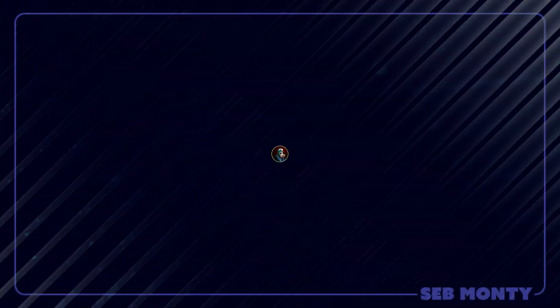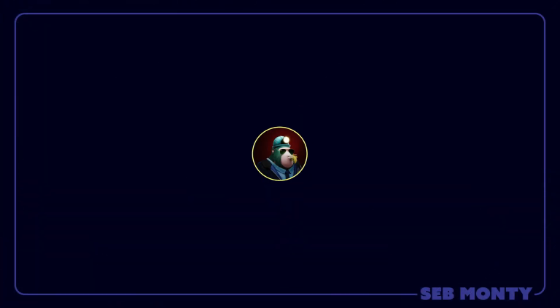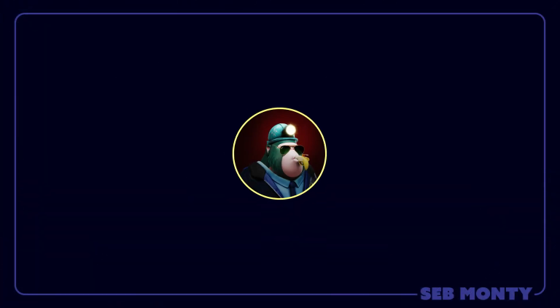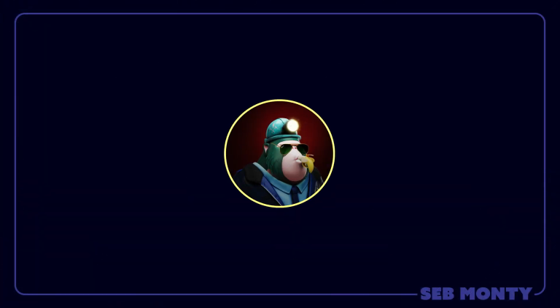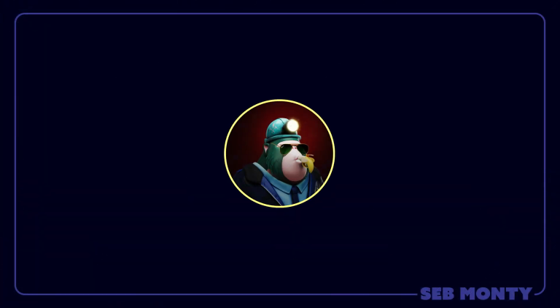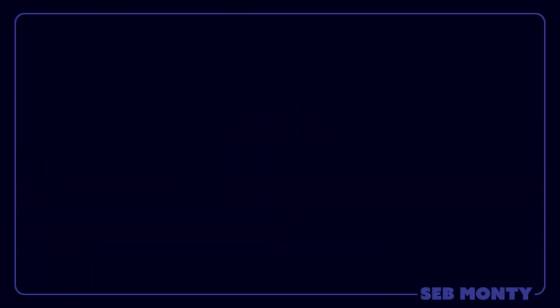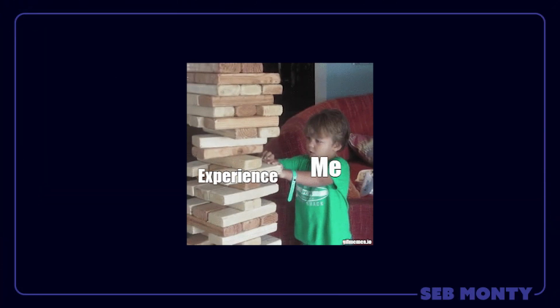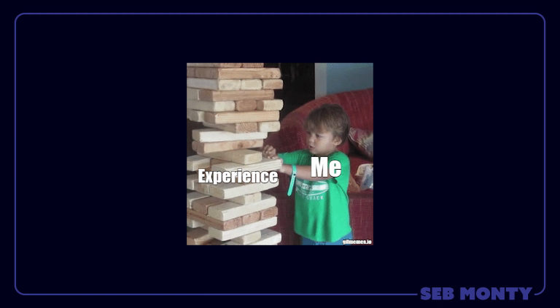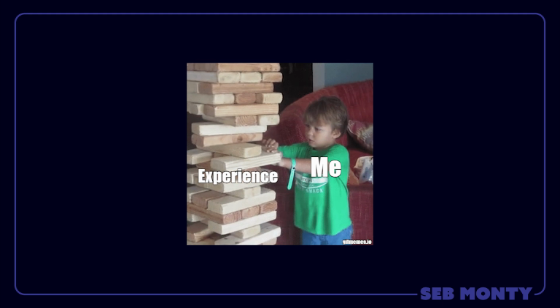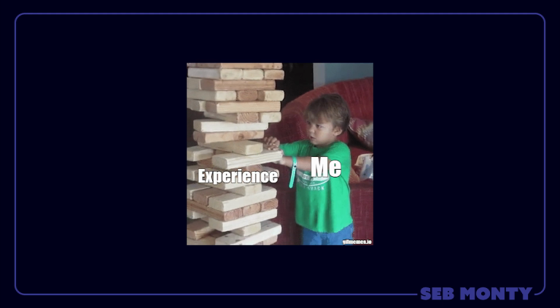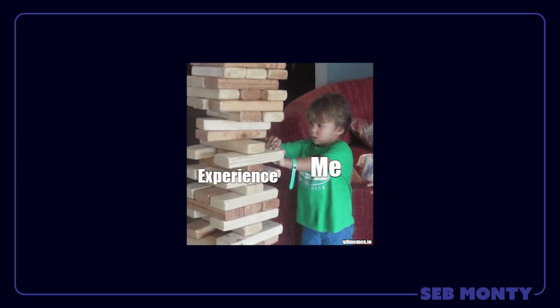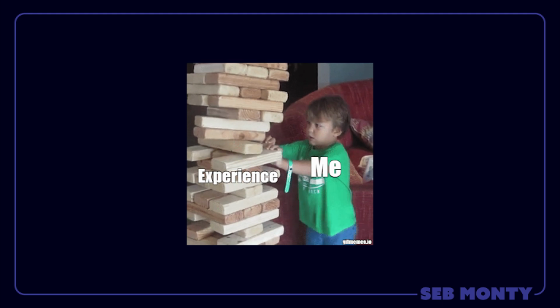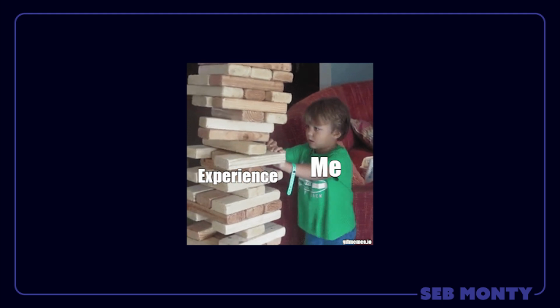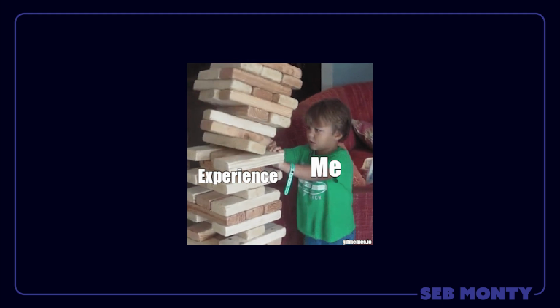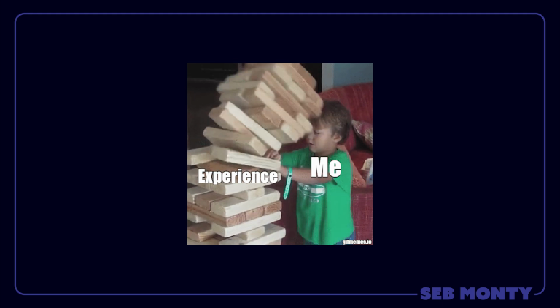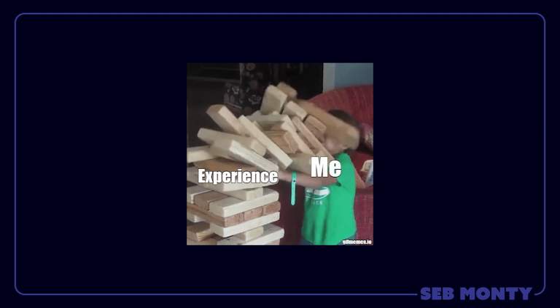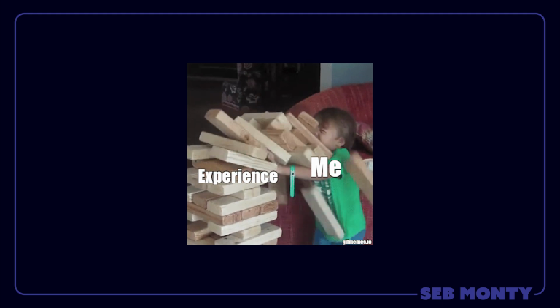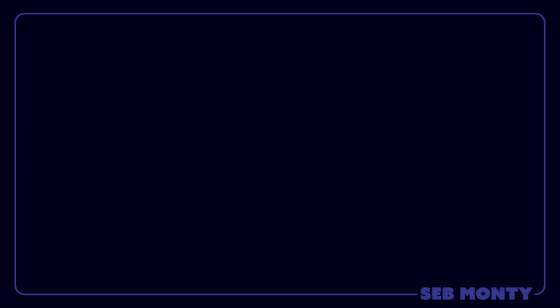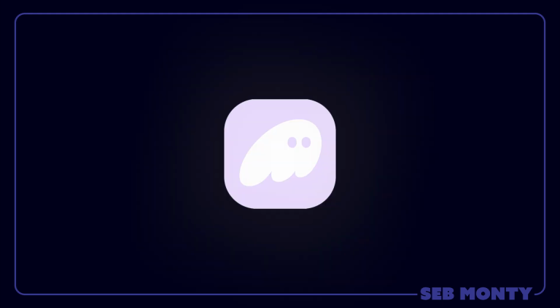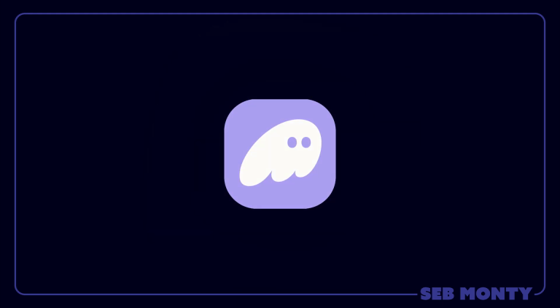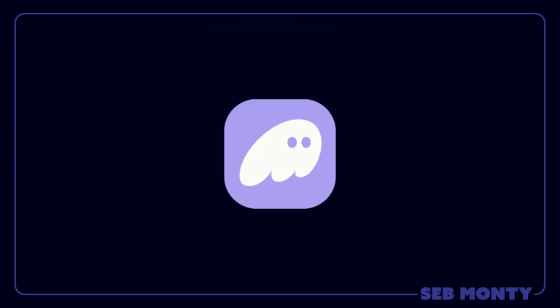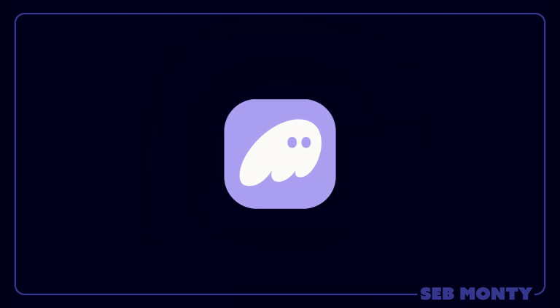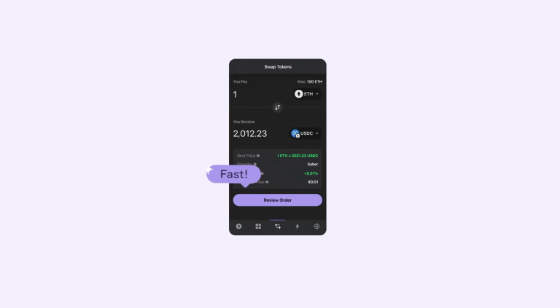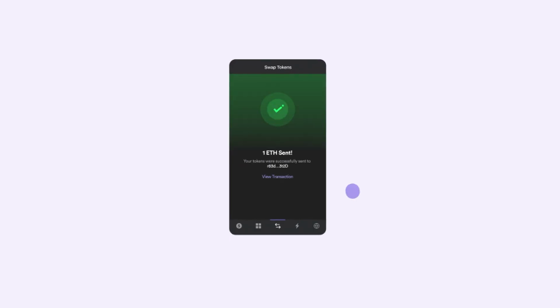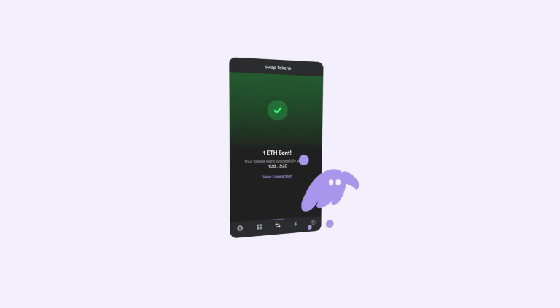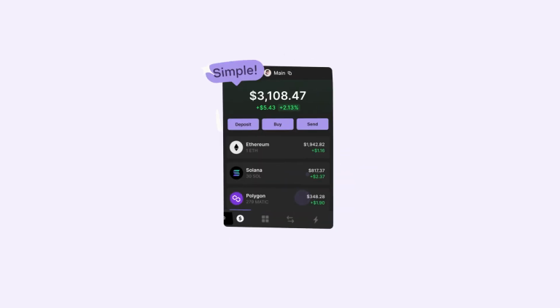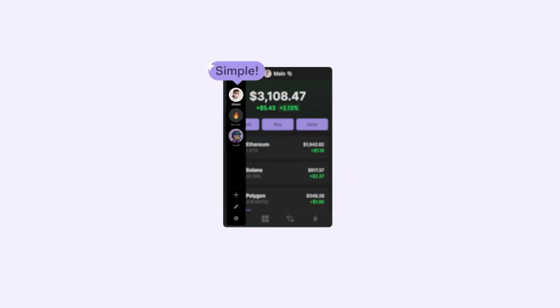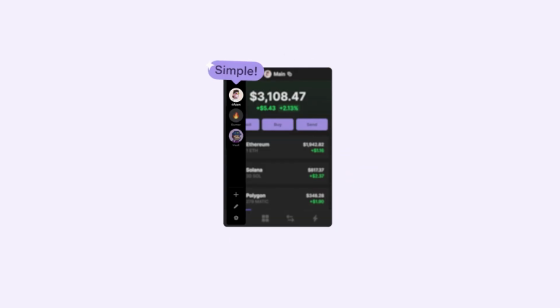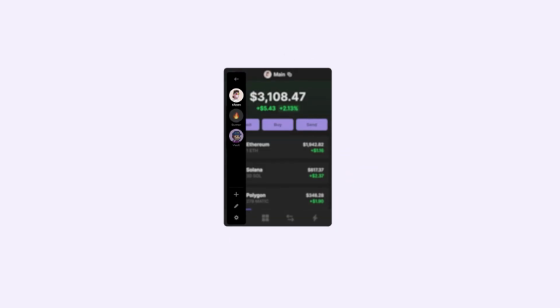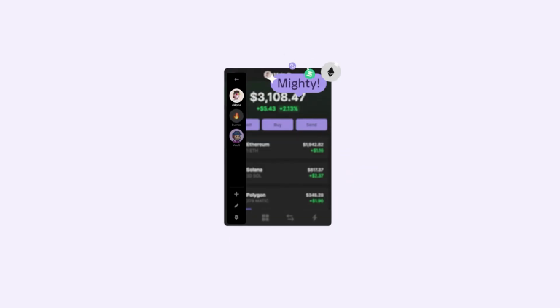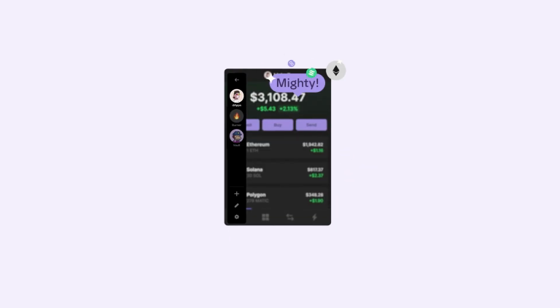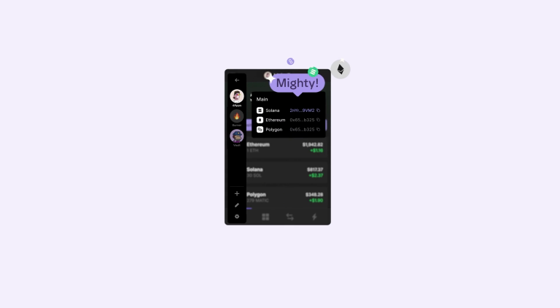My name is Seb Bonti, and I'm pretty experienced when it comes to wallets. I worked with Fantom, which was one of the fastest growing wallets in the space.